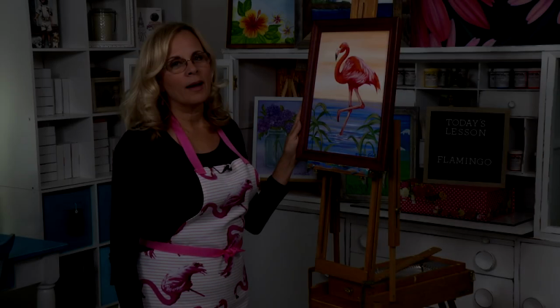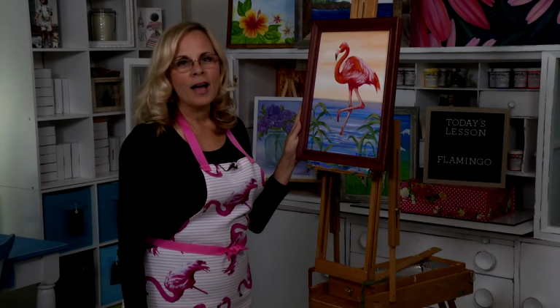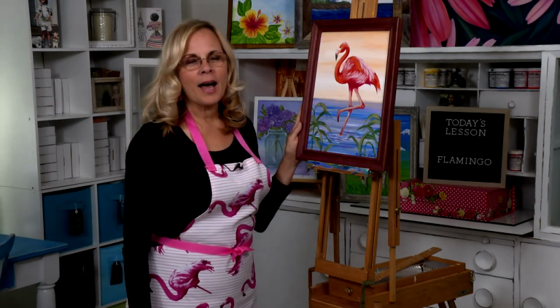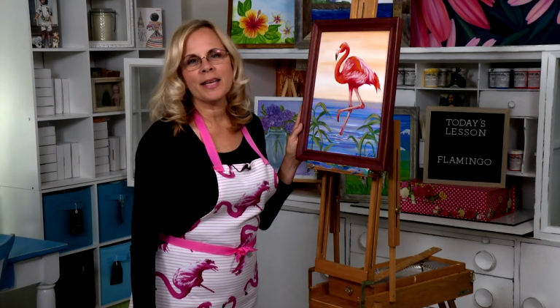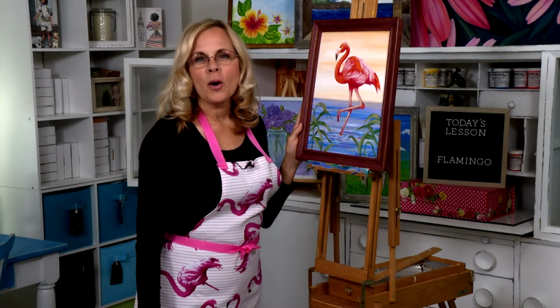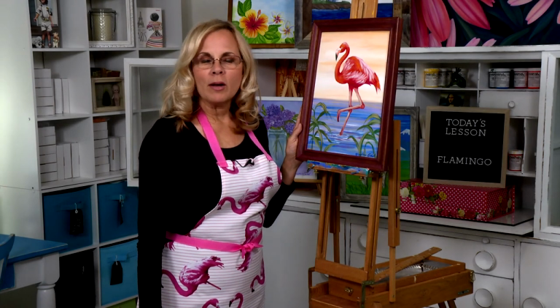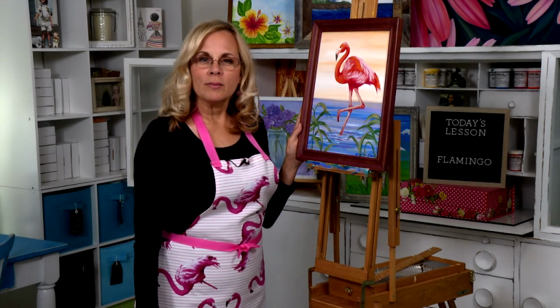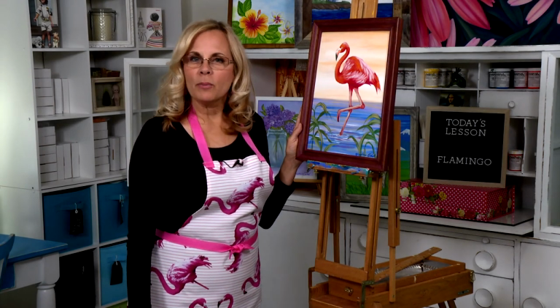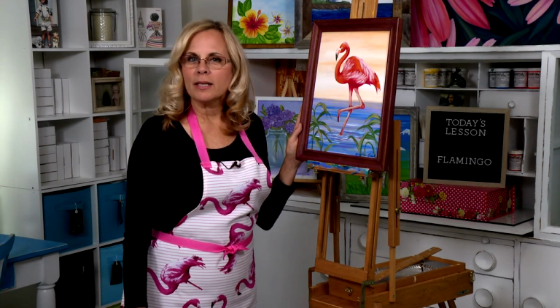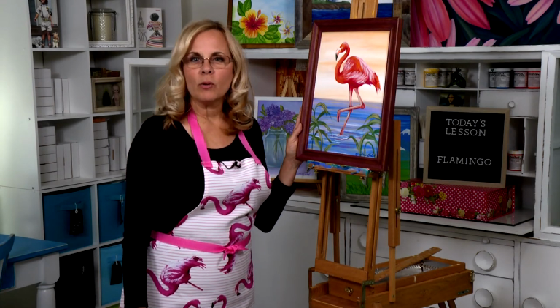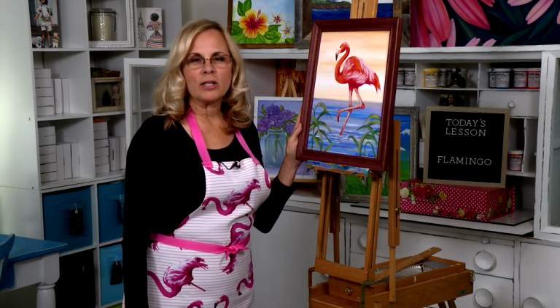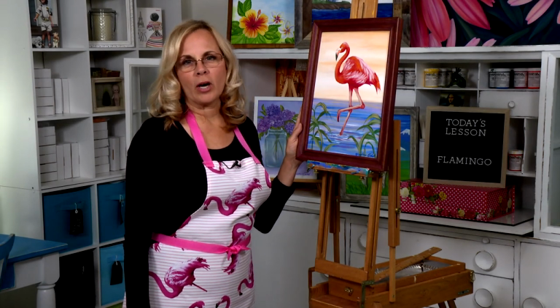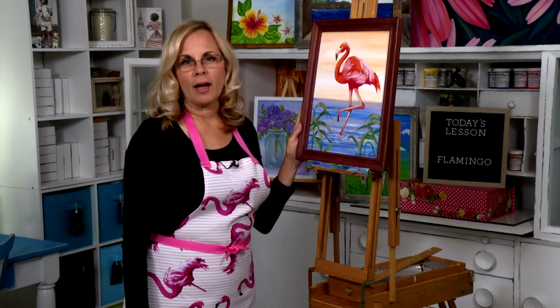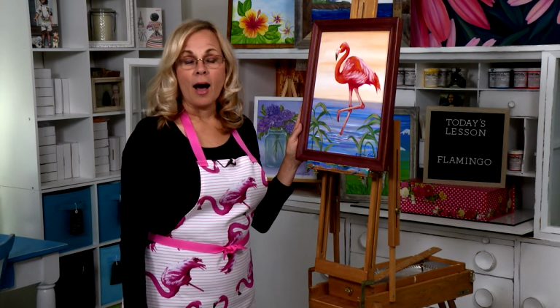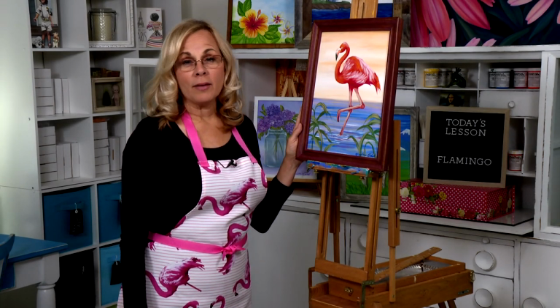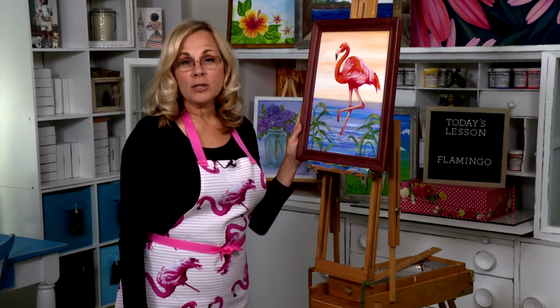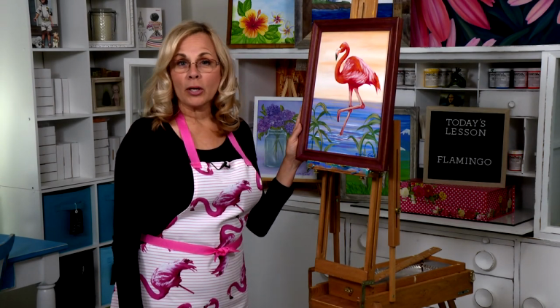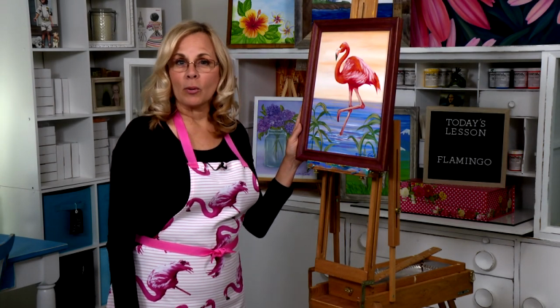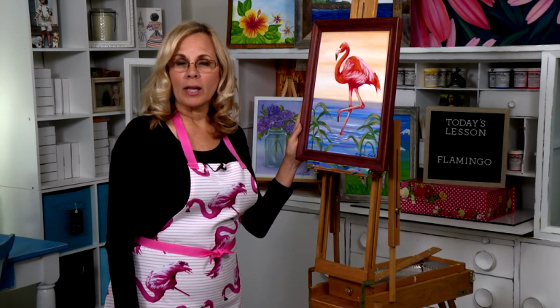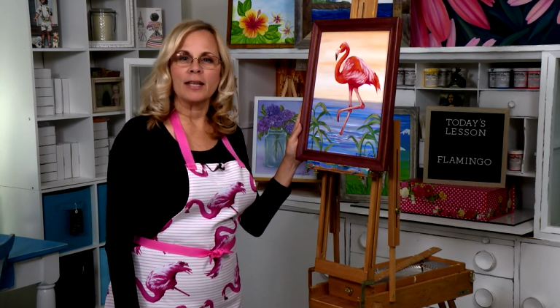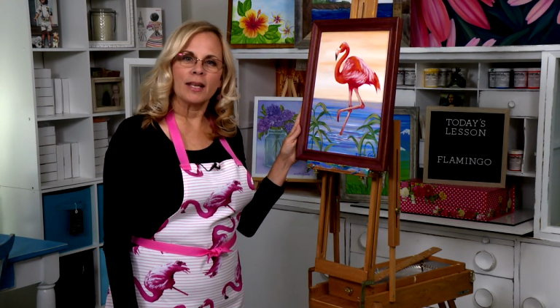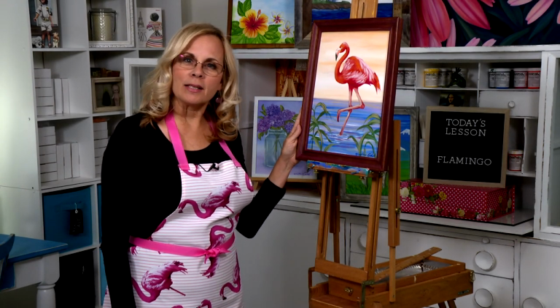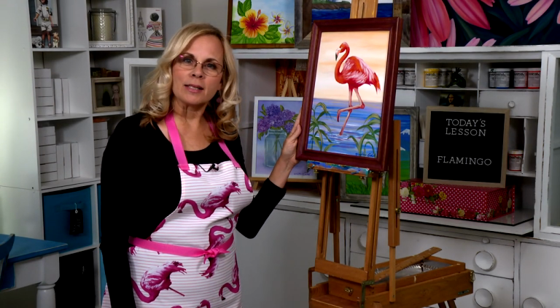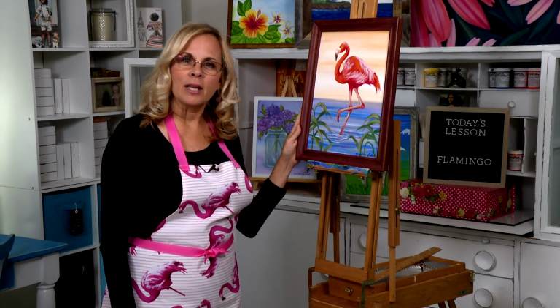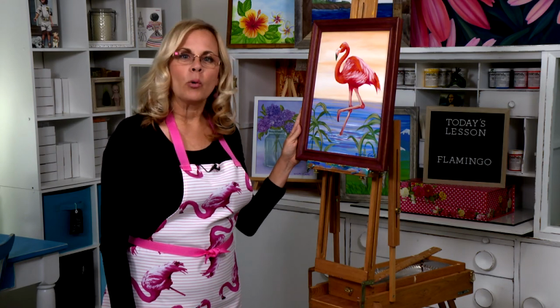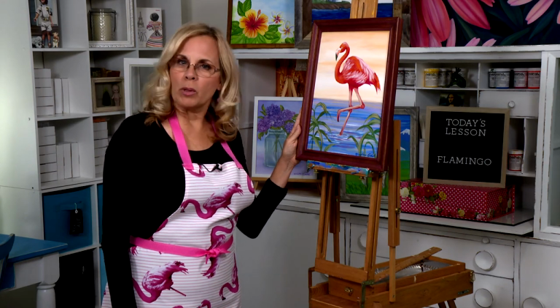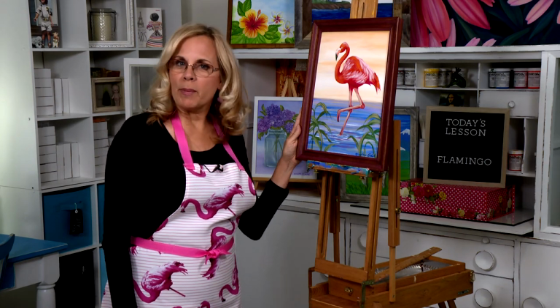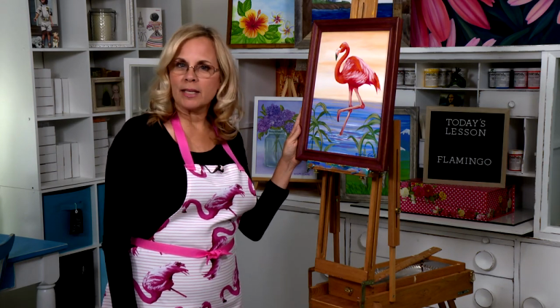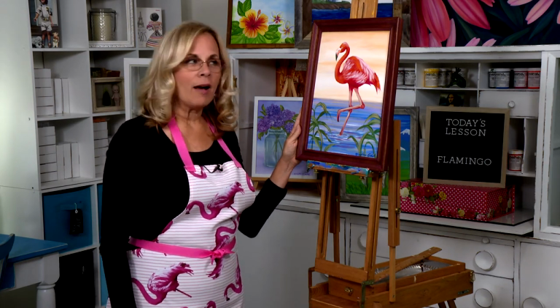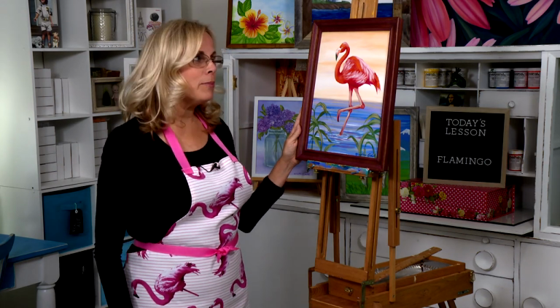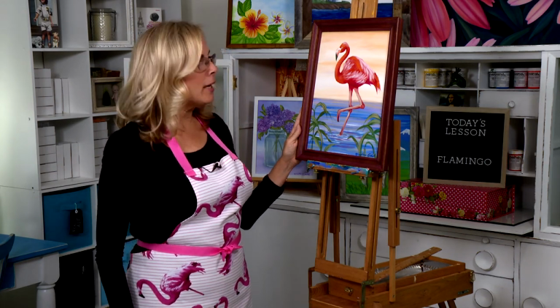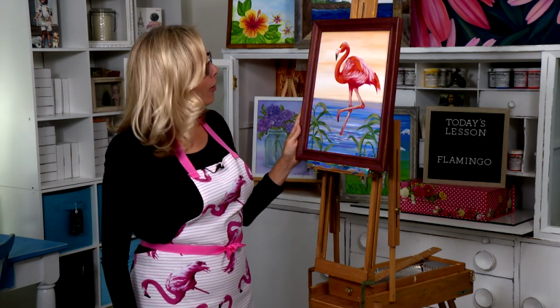Hi, welcome to Painting with Victoria. I'm Victoria Goebel and in today's lesson we will be painting a flamingo.